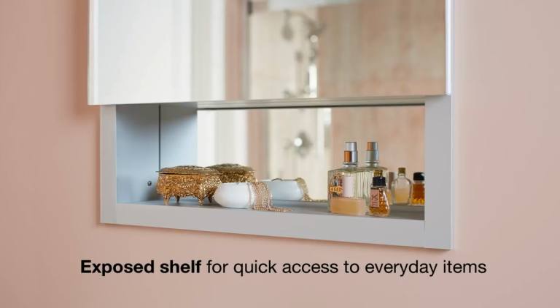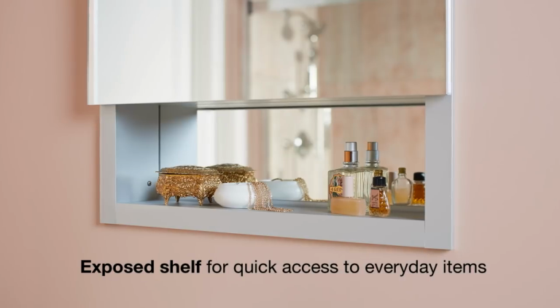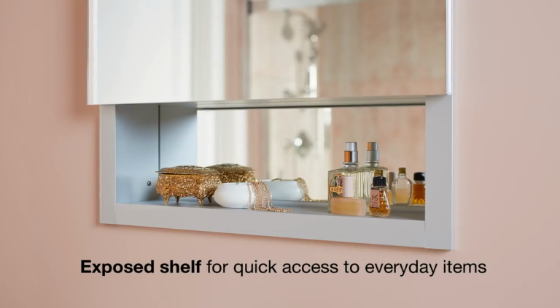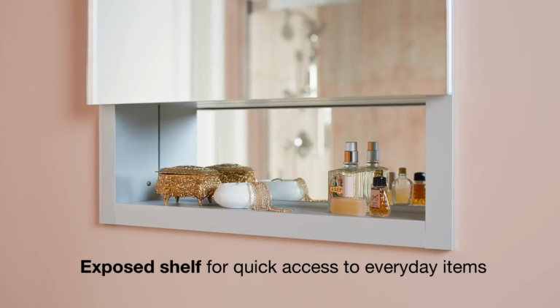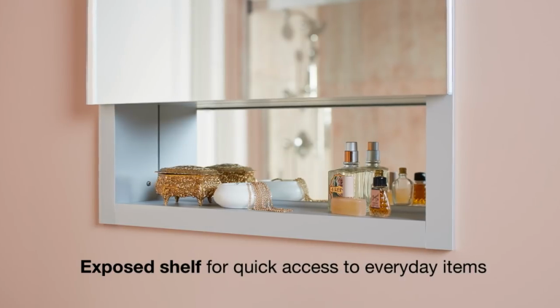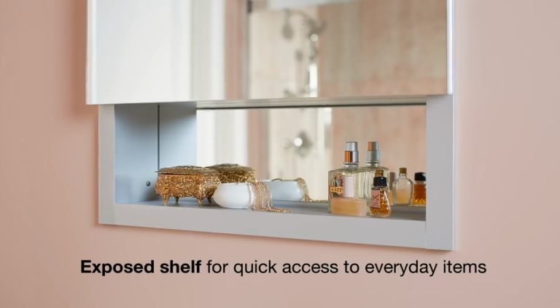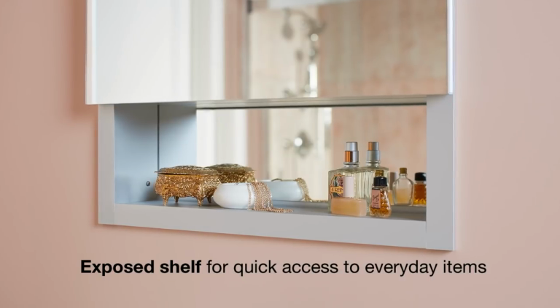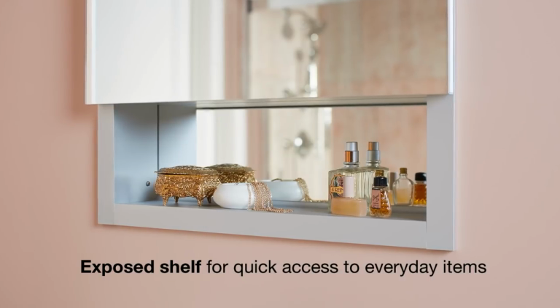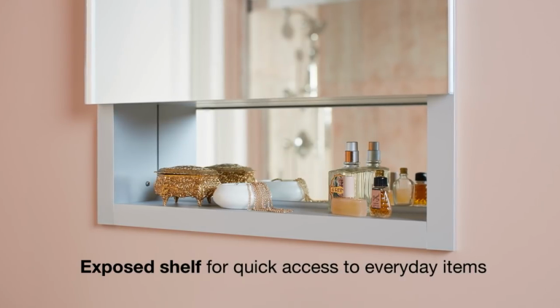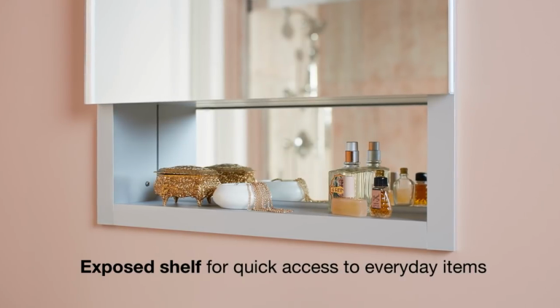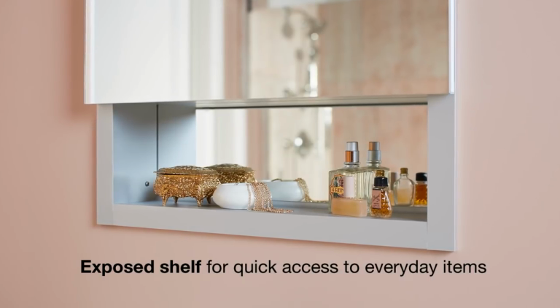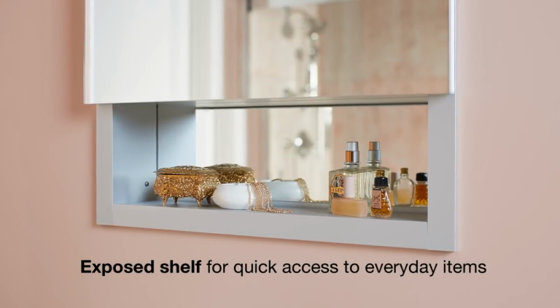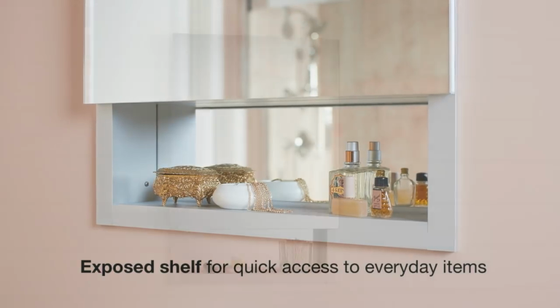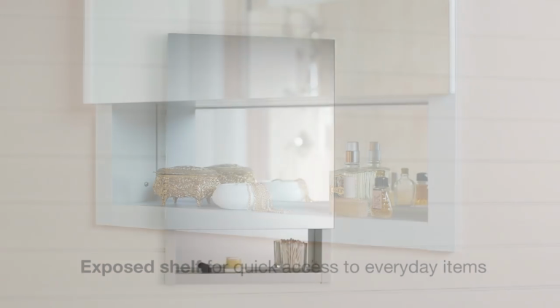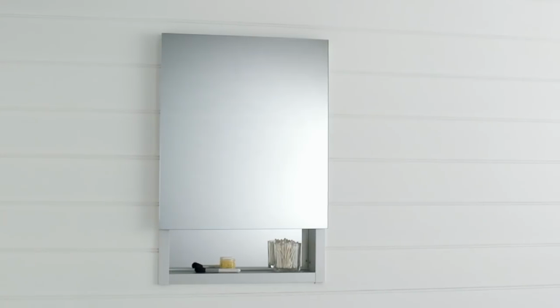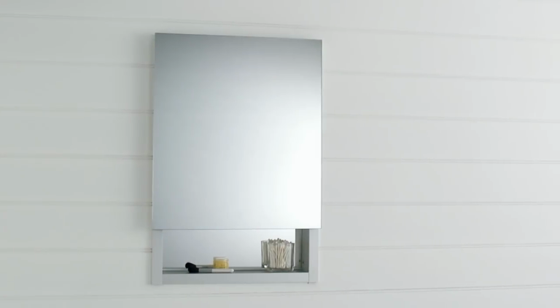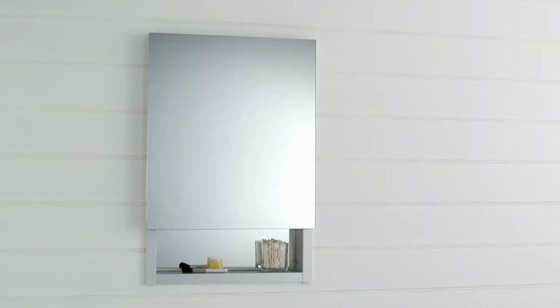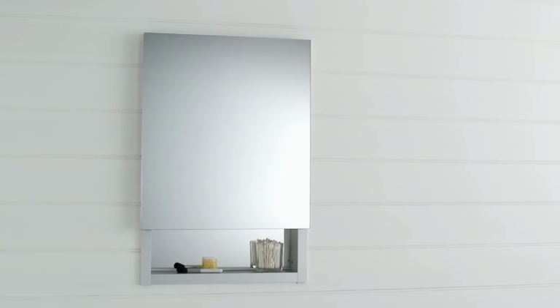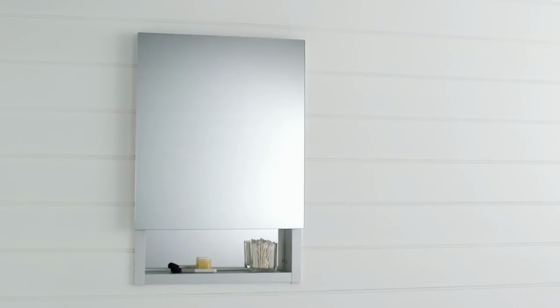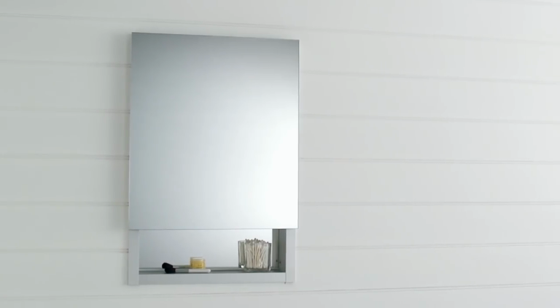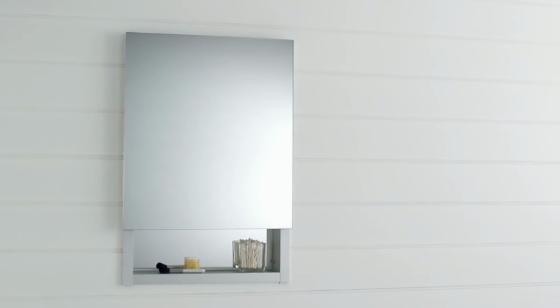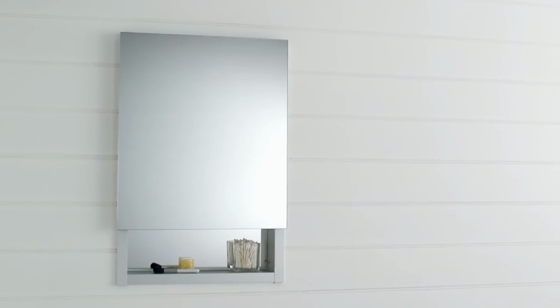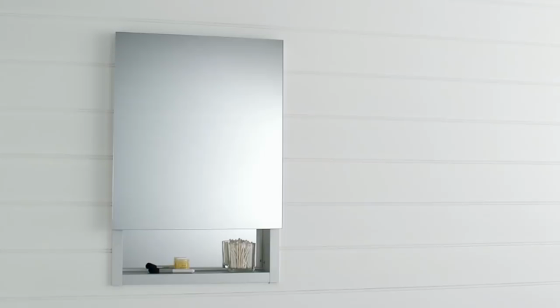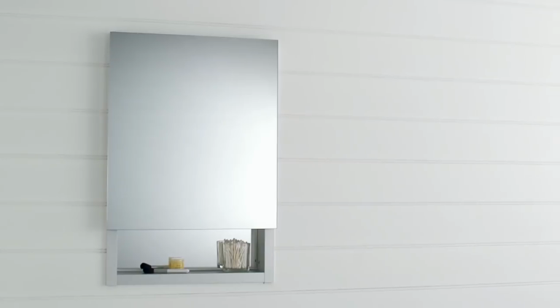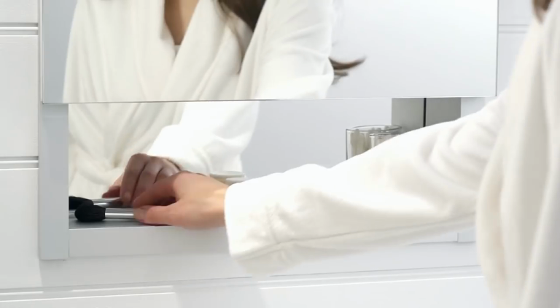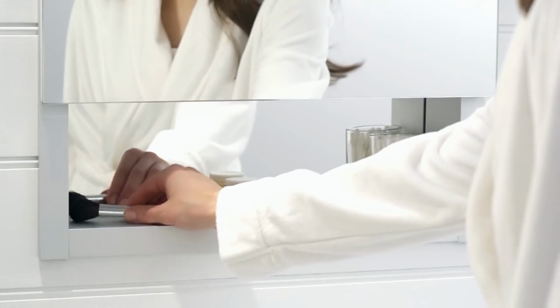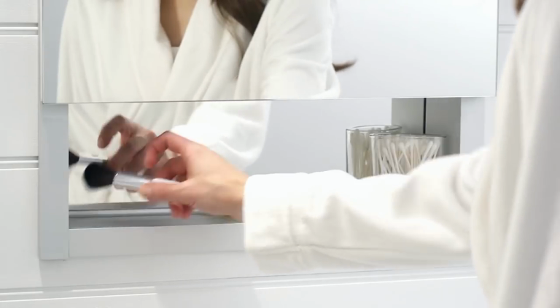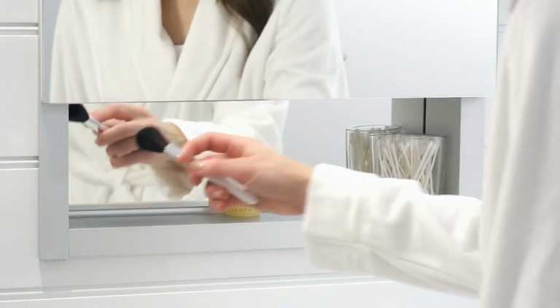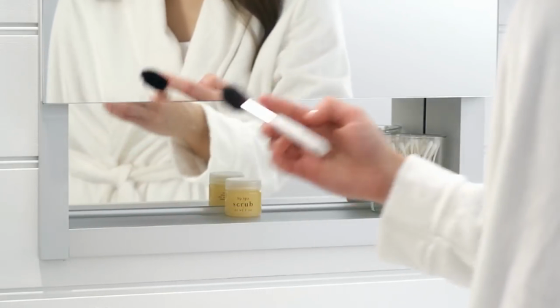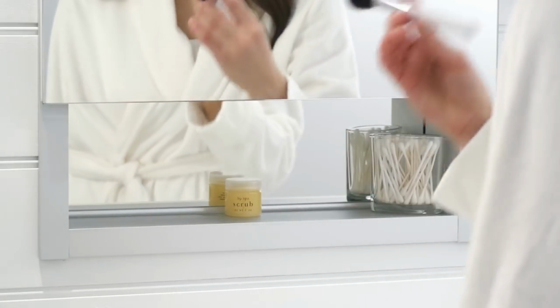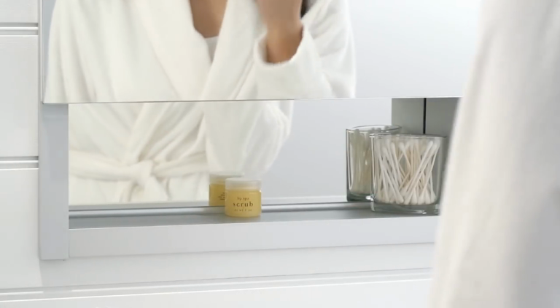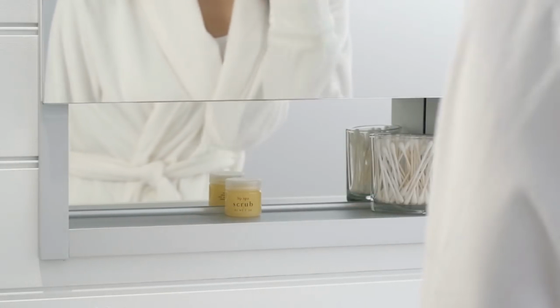Verdera is available with an optional exposed shelf that provides quick access to the everyday items you use most, like your brush, lipstick, or toothbrush.